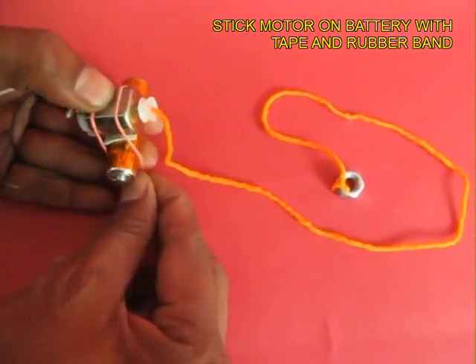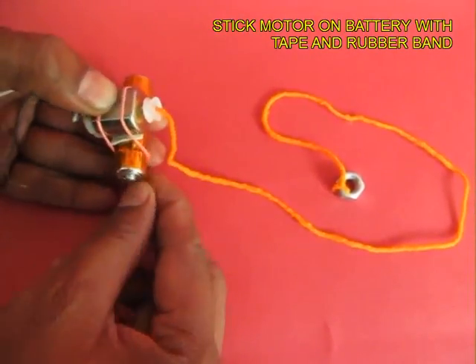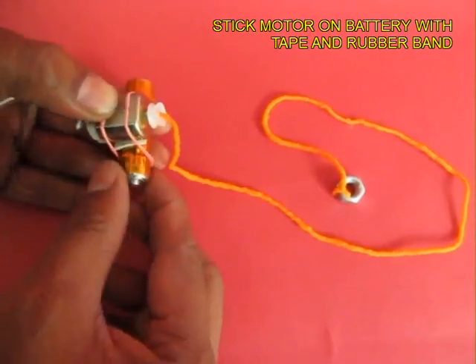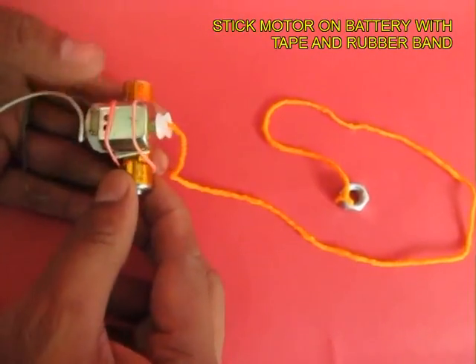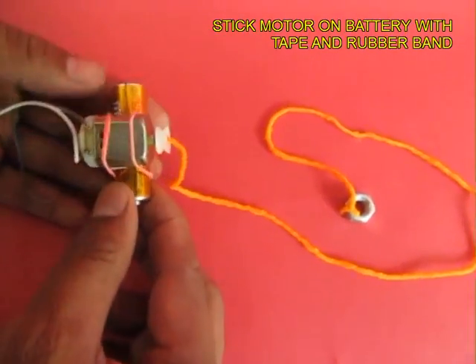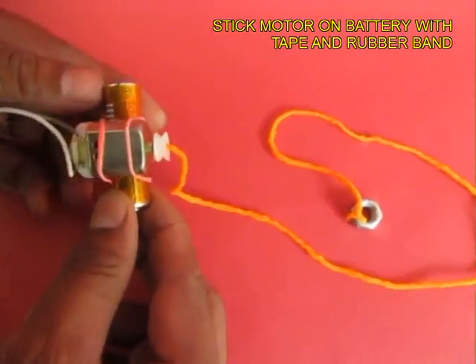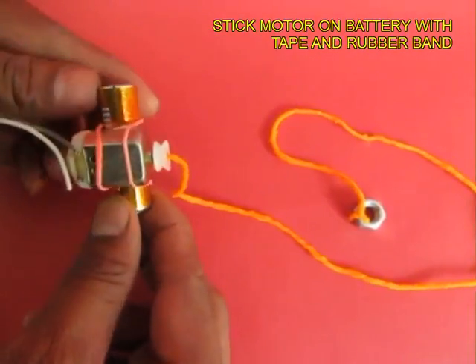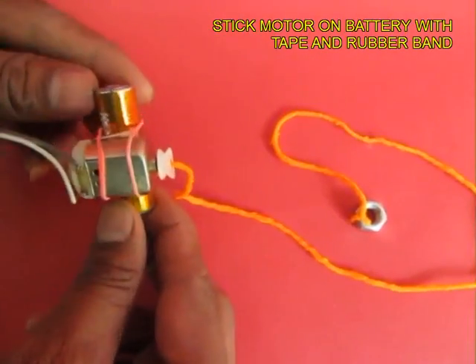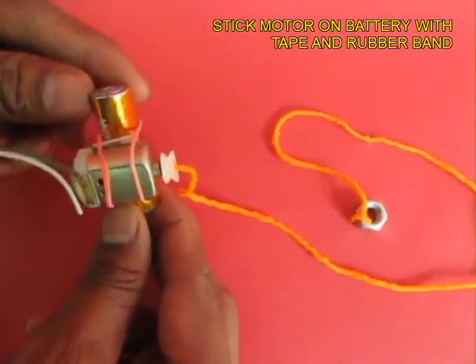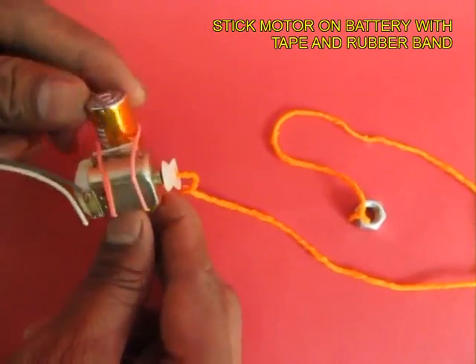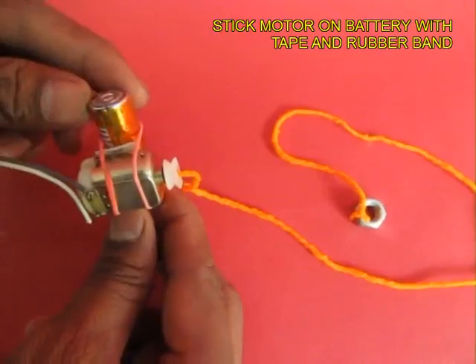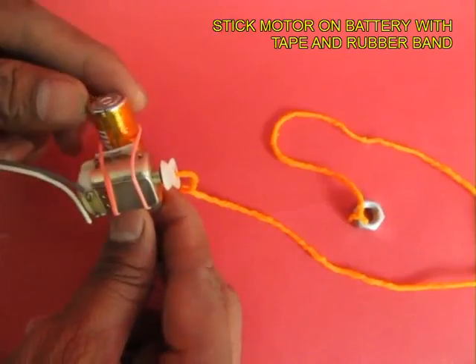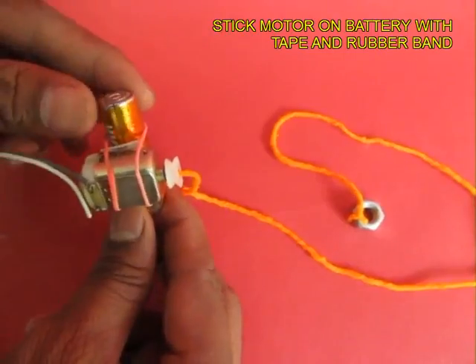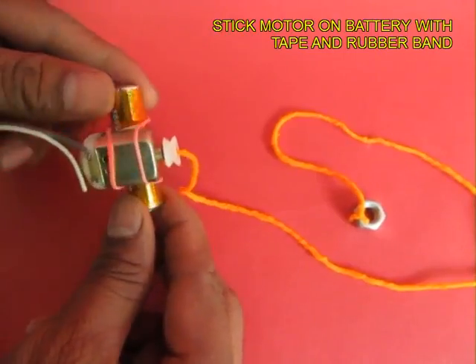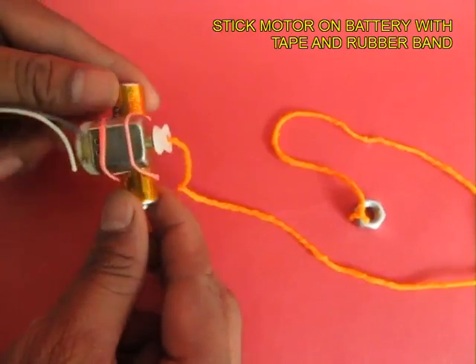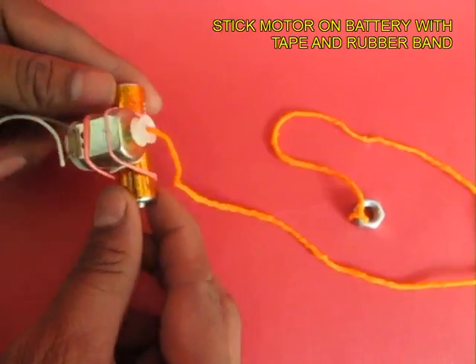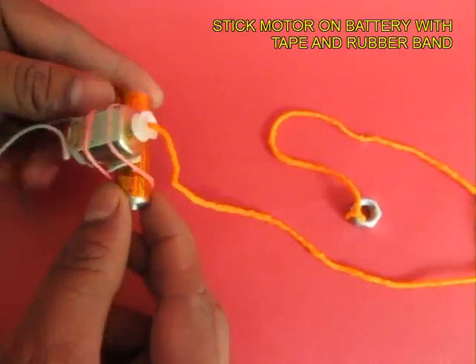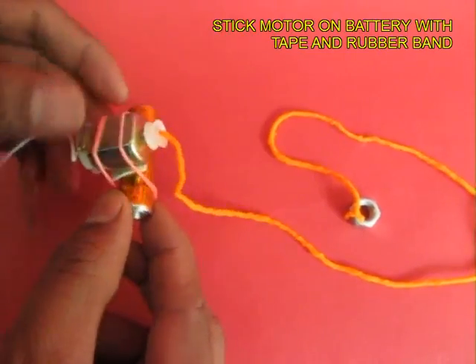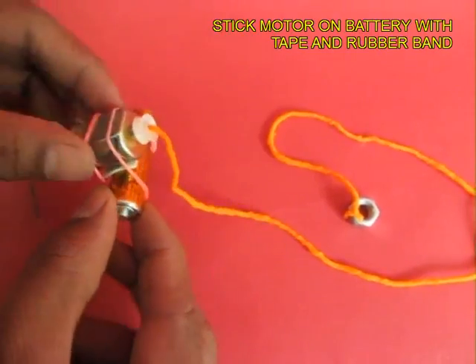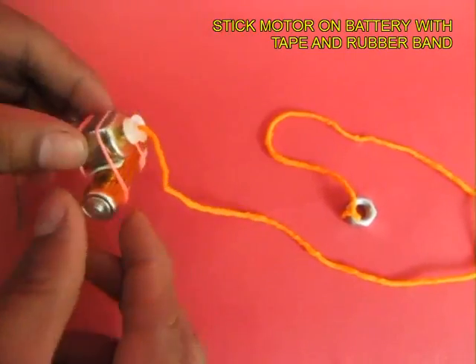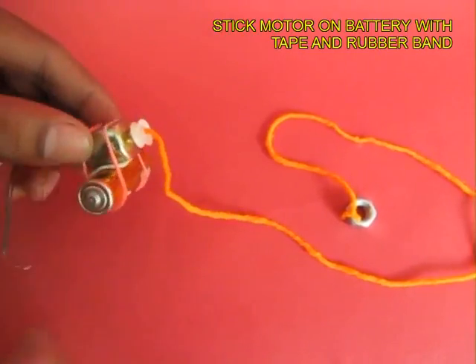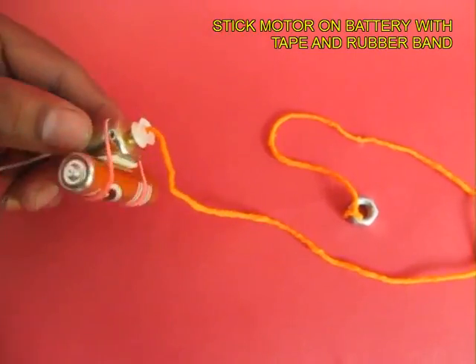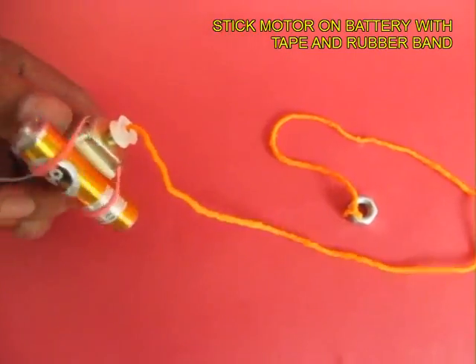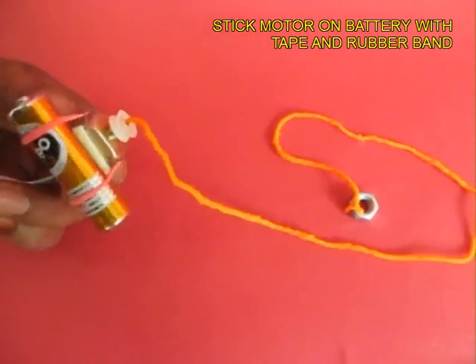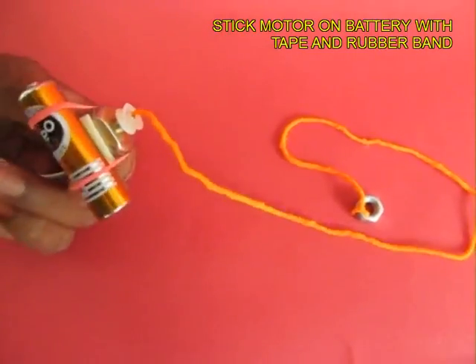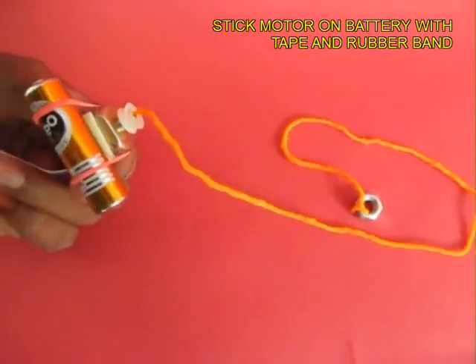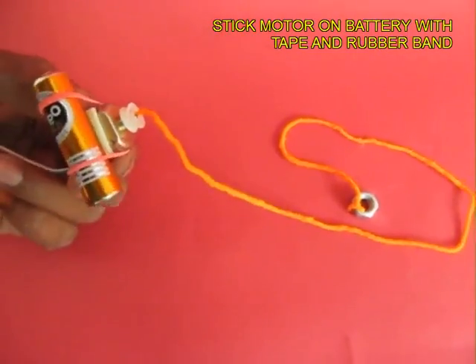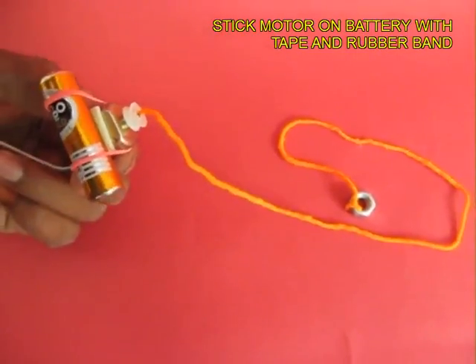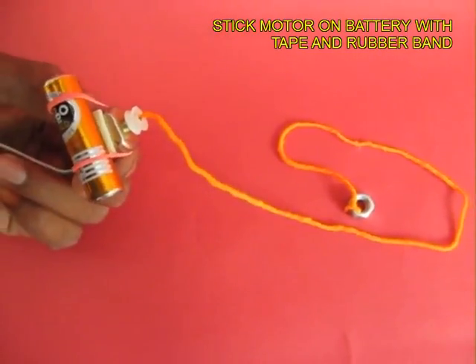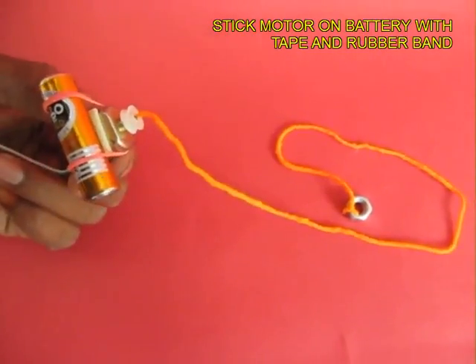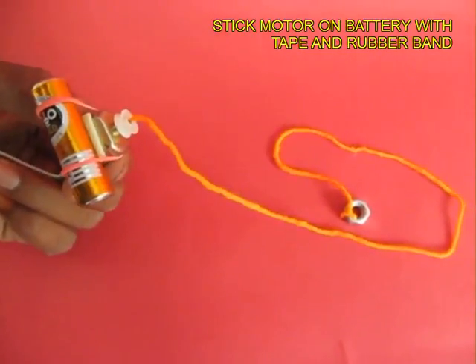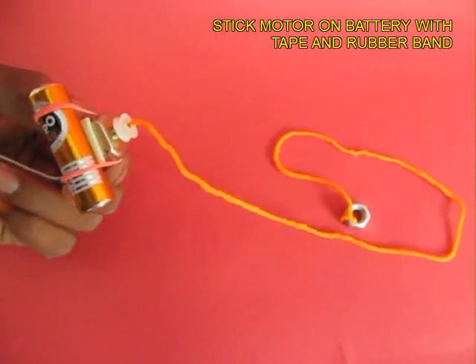Now the battery and the motor are joined, and you can connect both the leads of the motor to the battery.